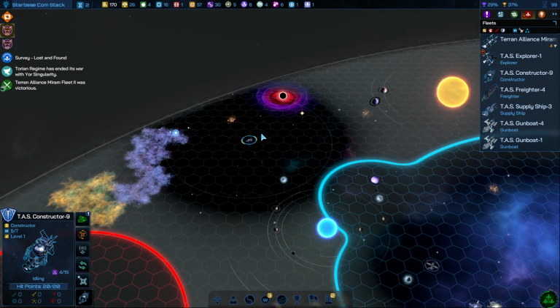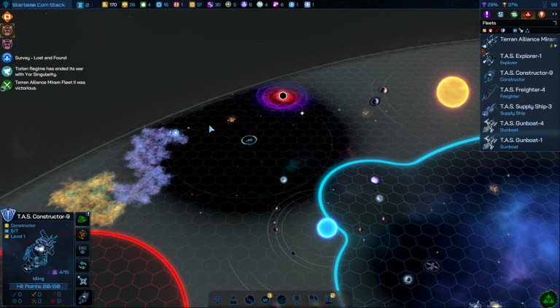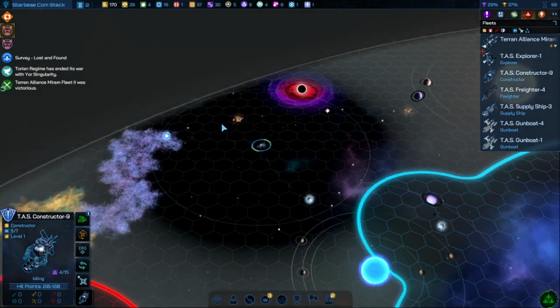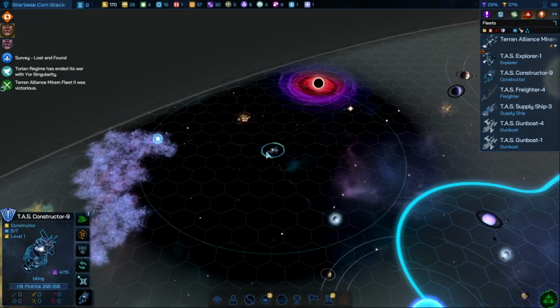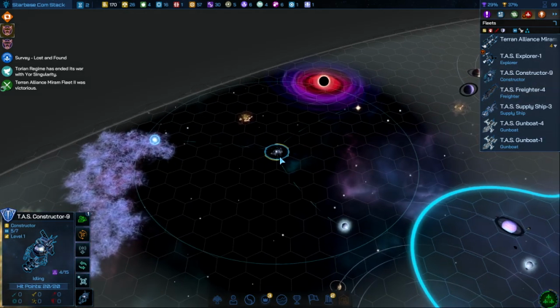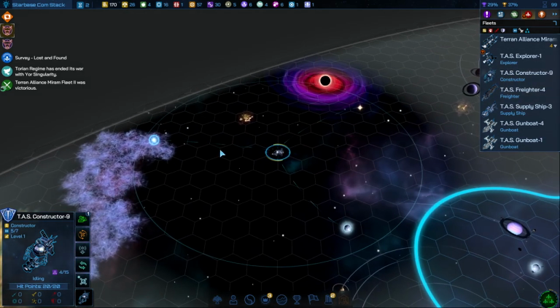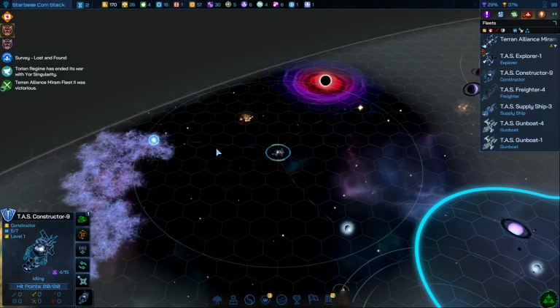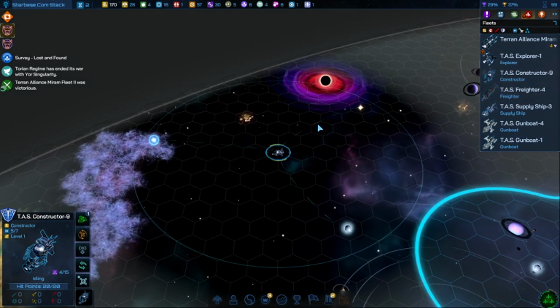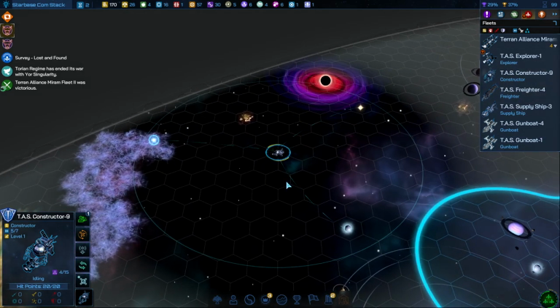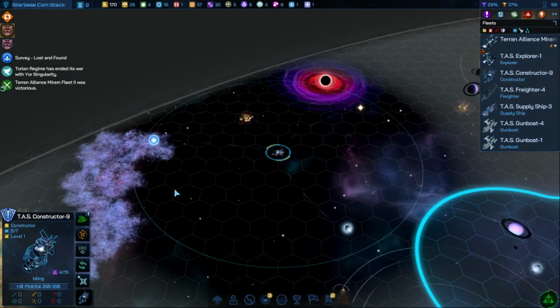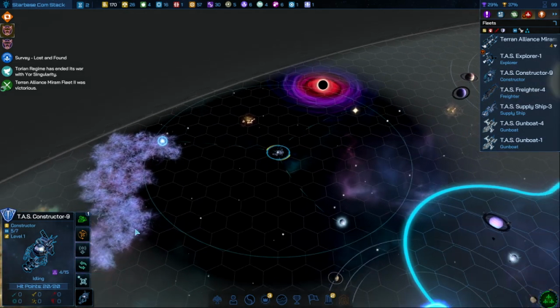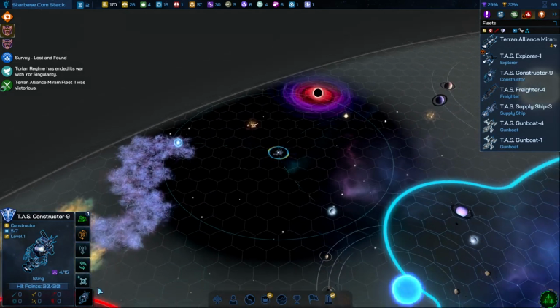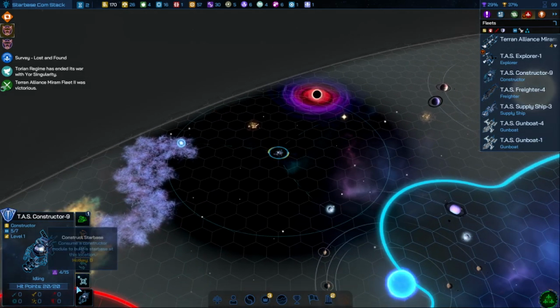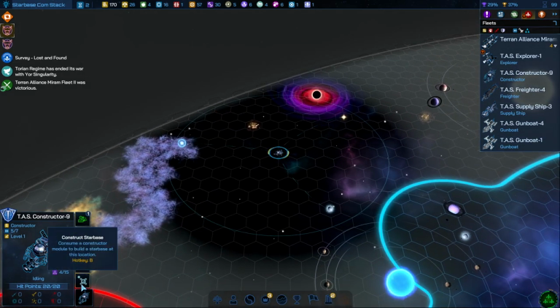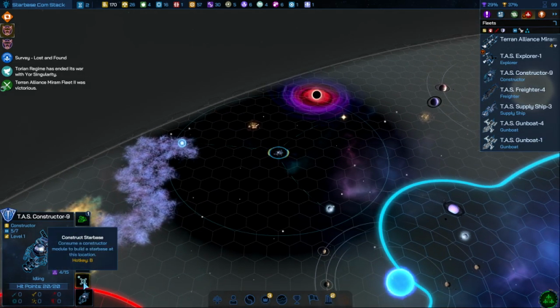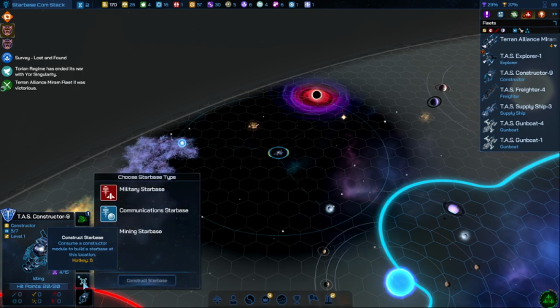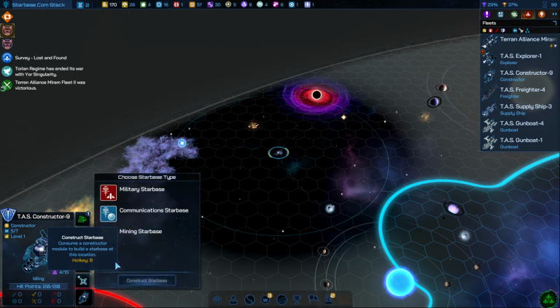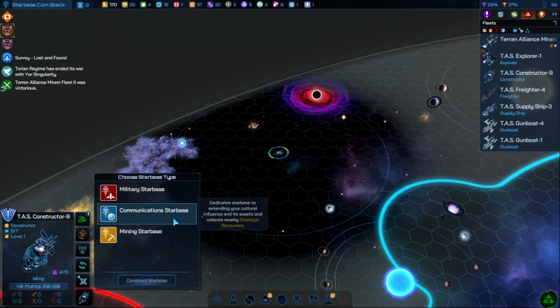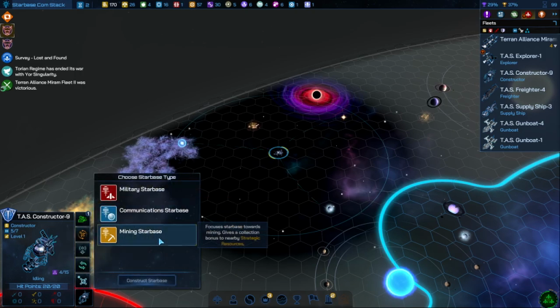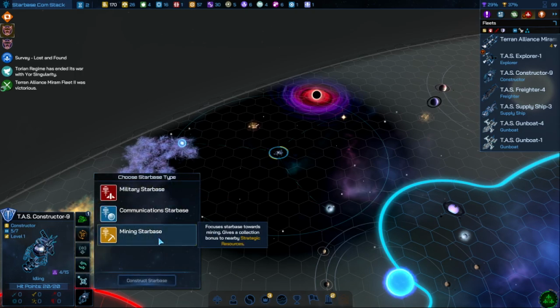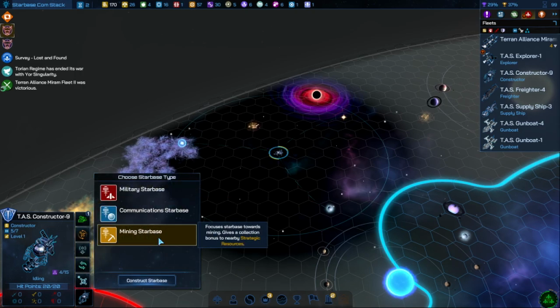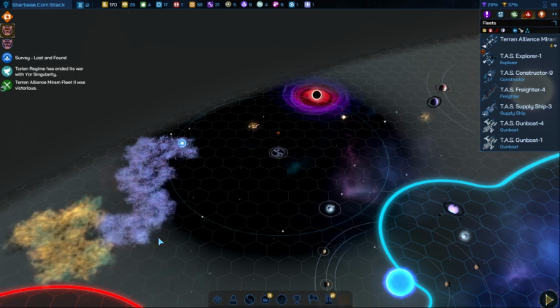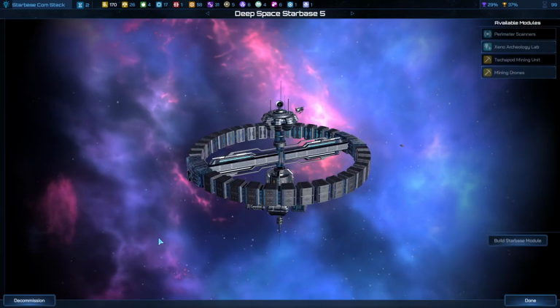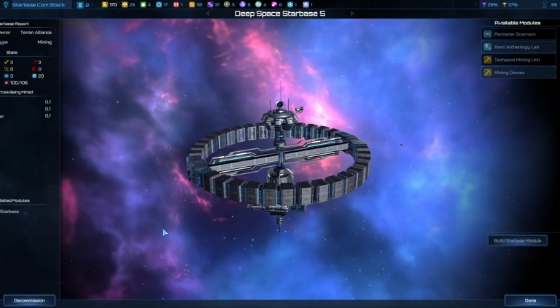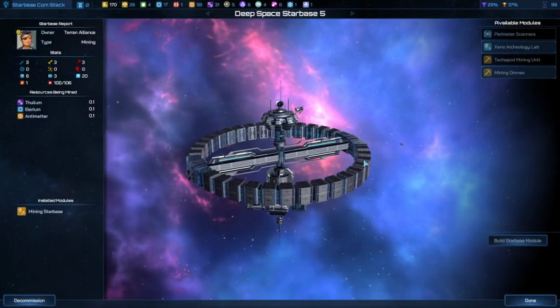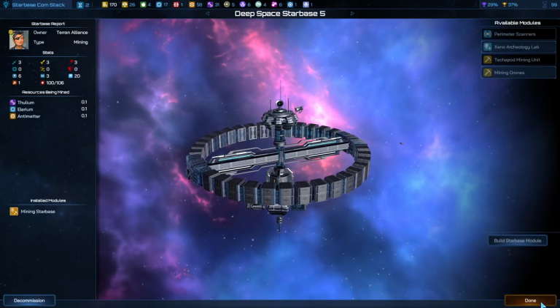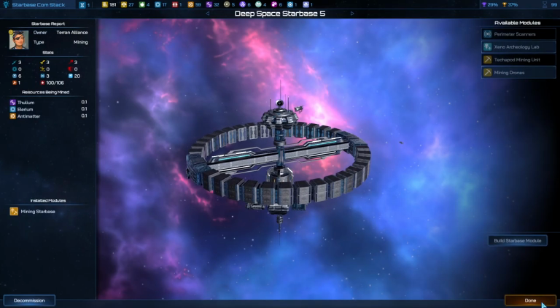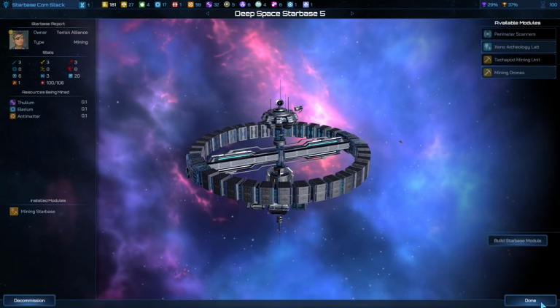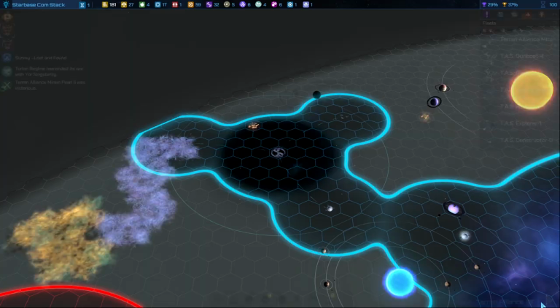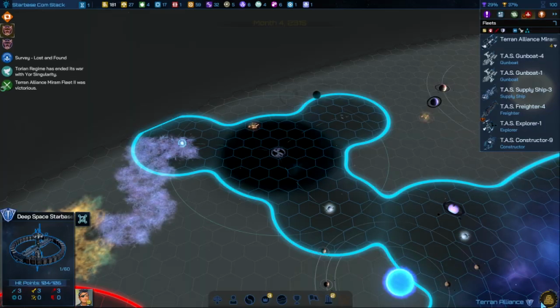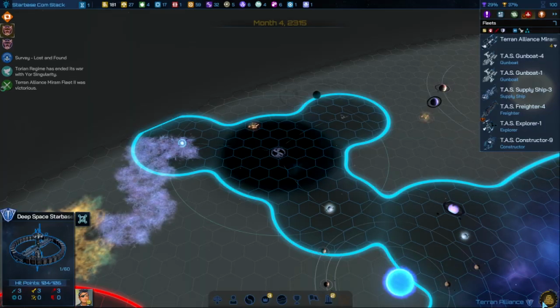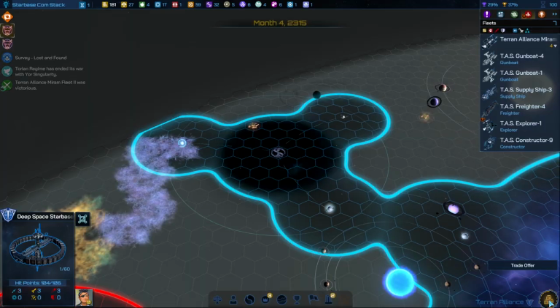There we go — all three of them. We got little lines to show that it'll be in range. We build this, get a mining starbase. Fantastic.